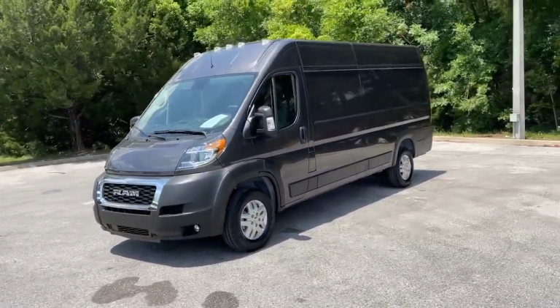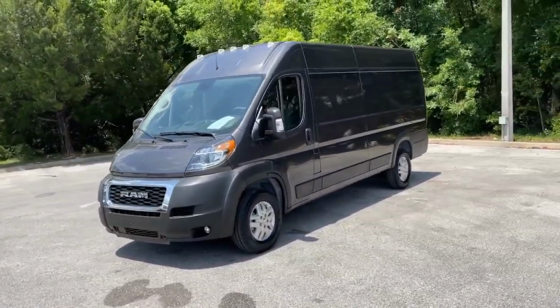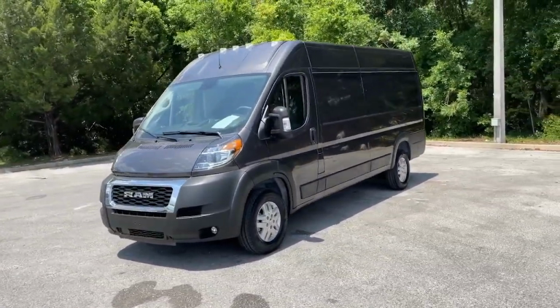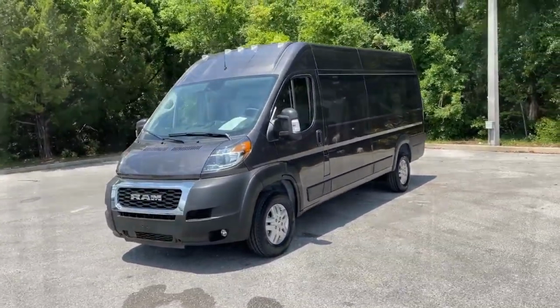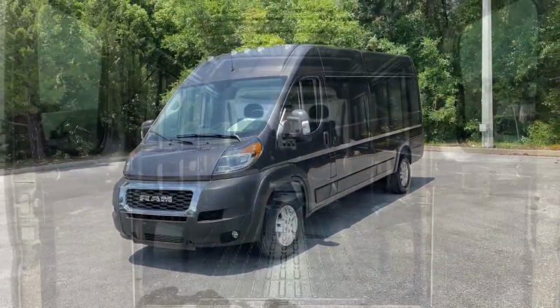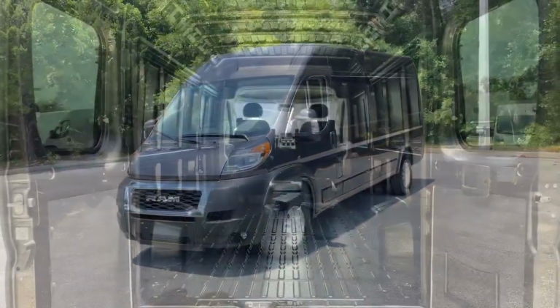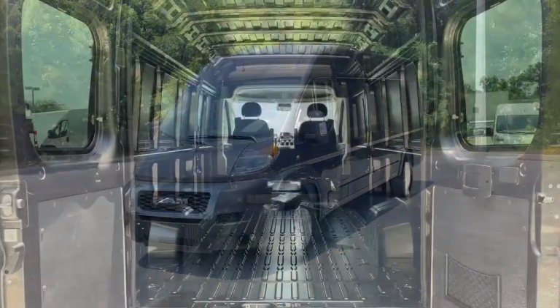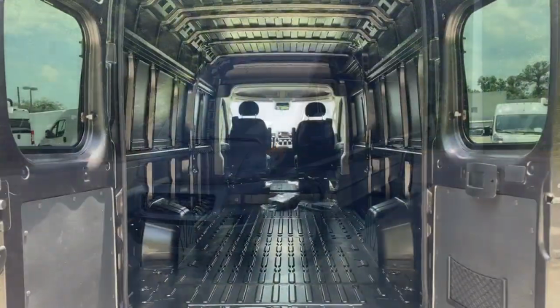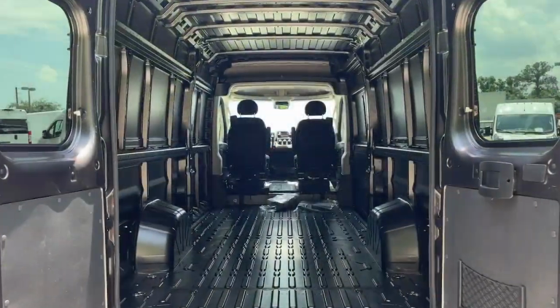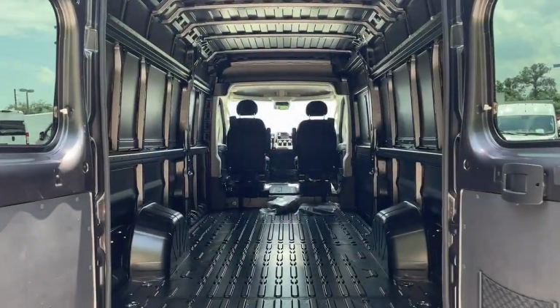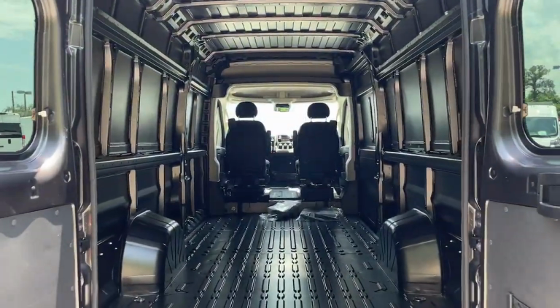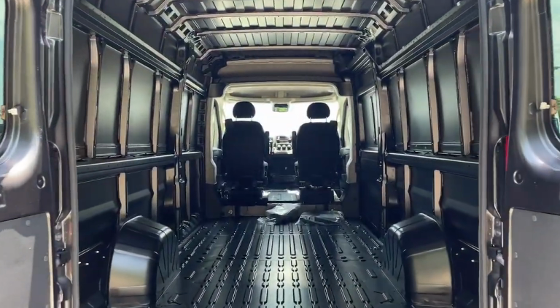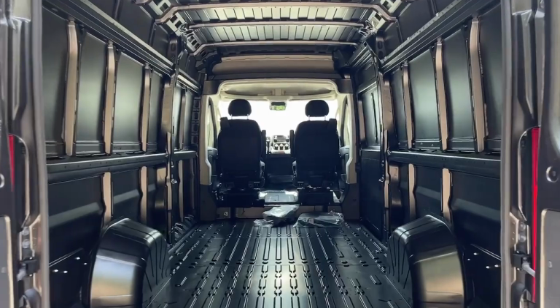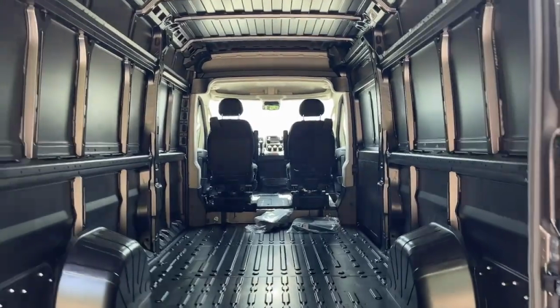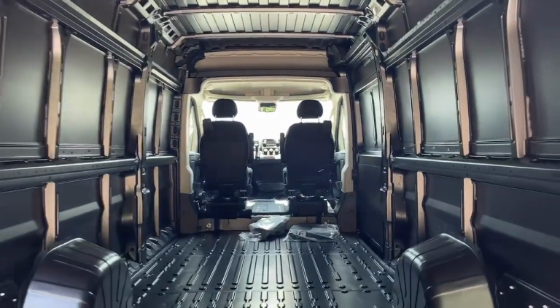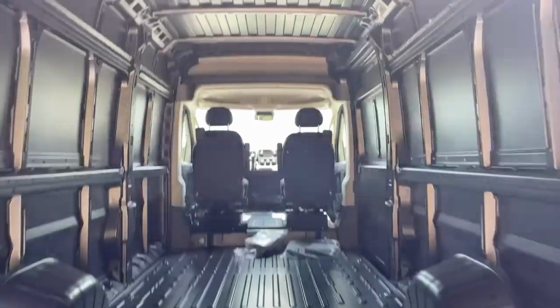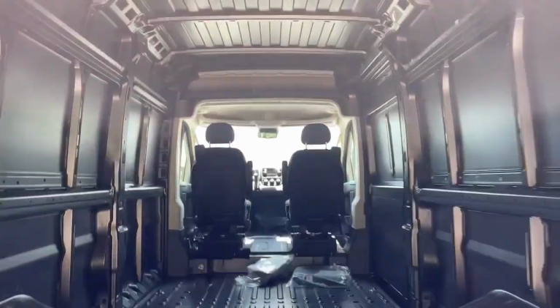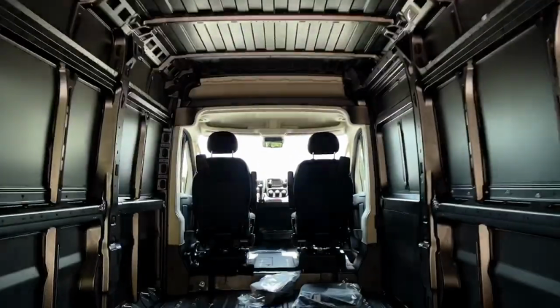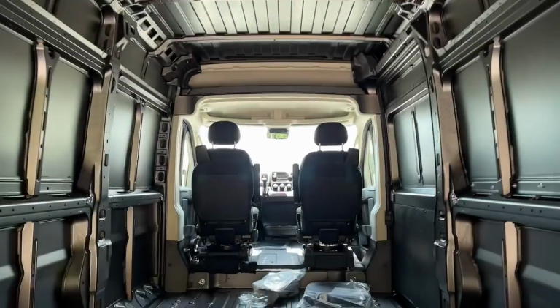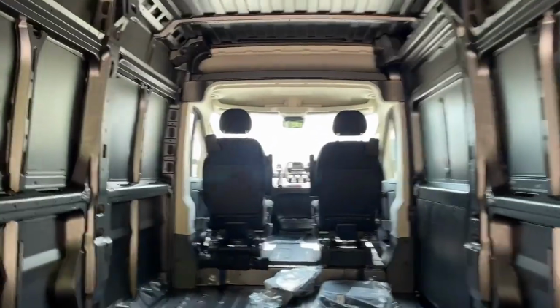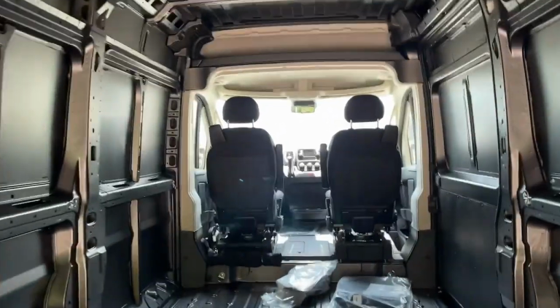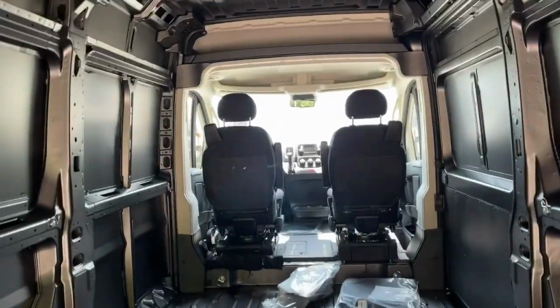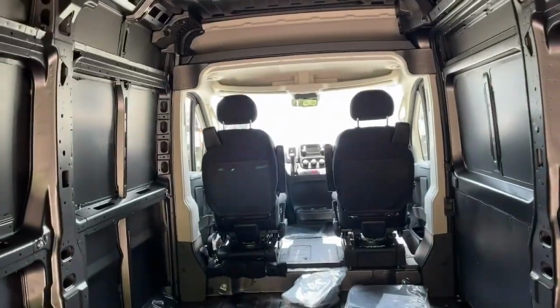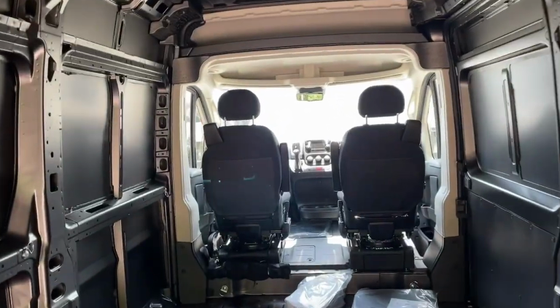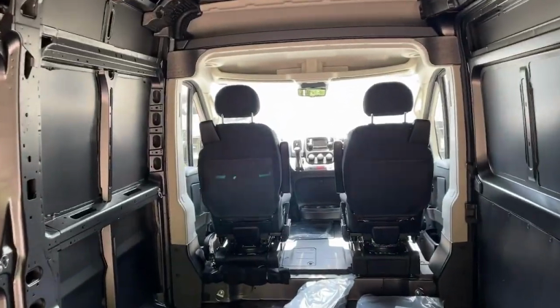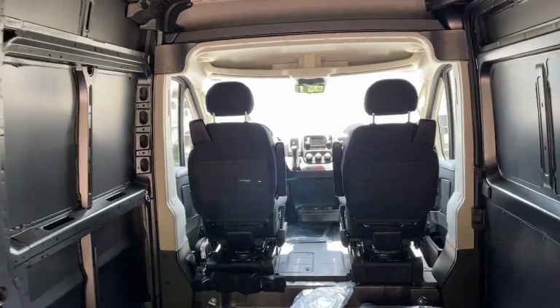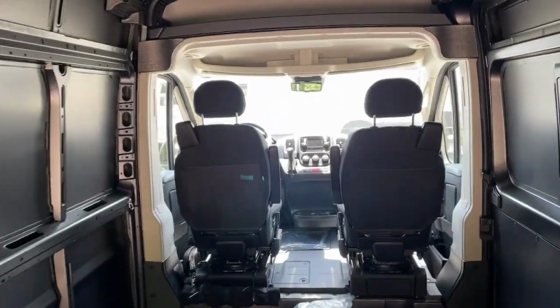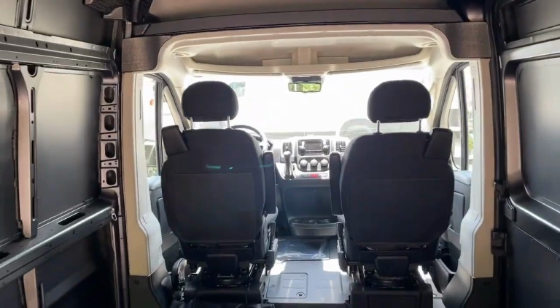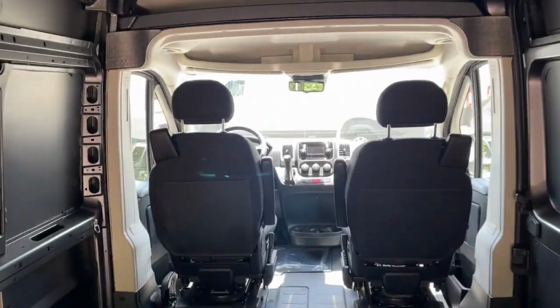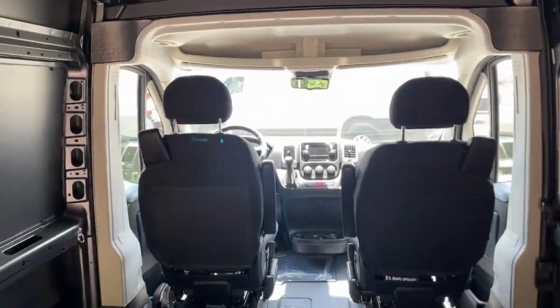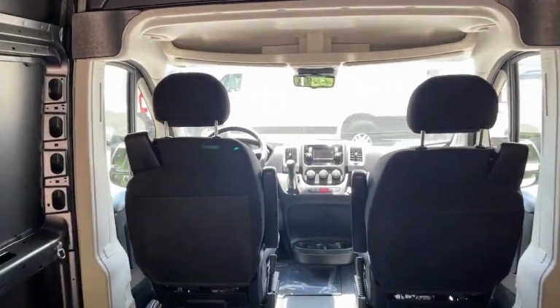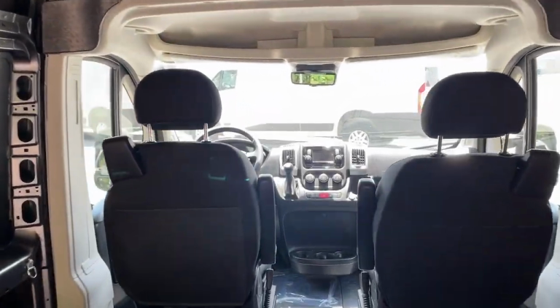Blind spot monitor, Bluetooth connection, steering wheel audio controls, and stability control.